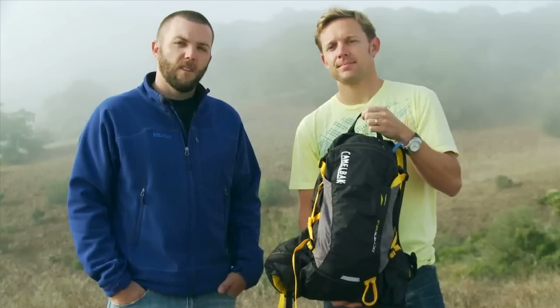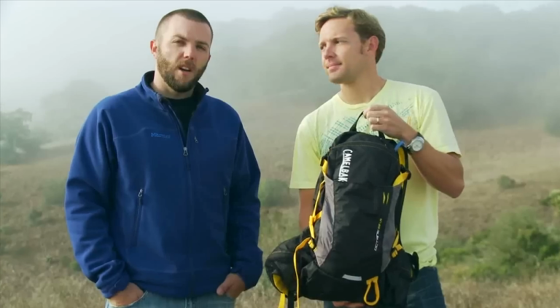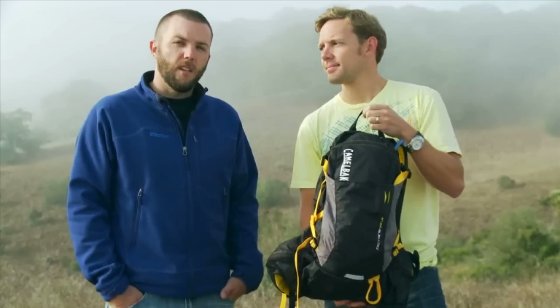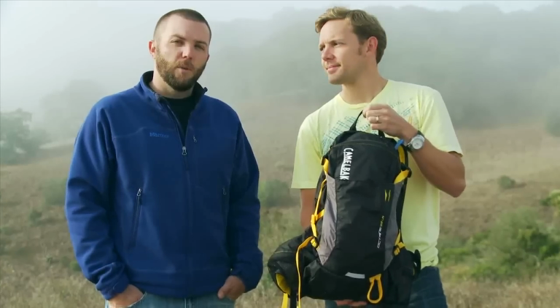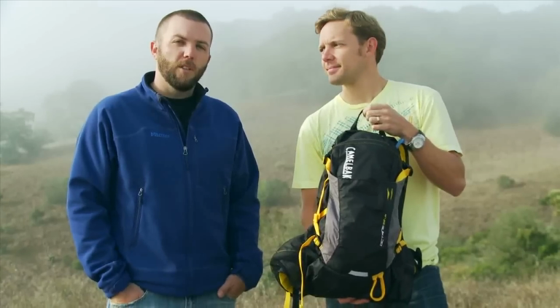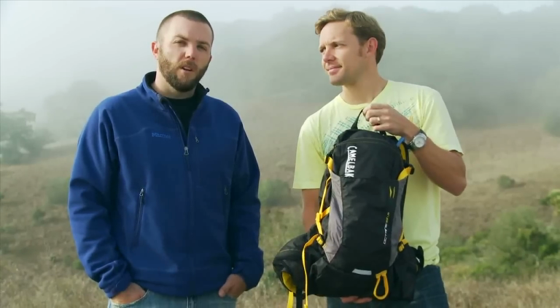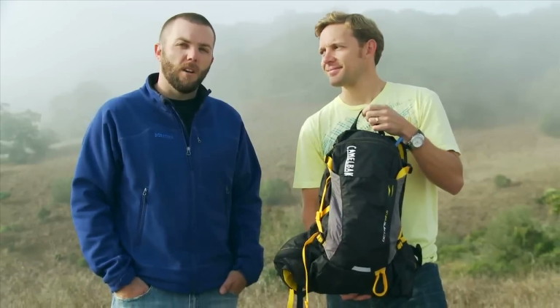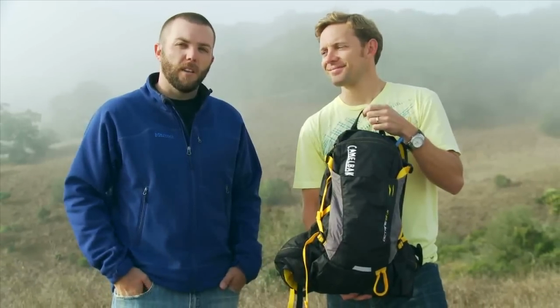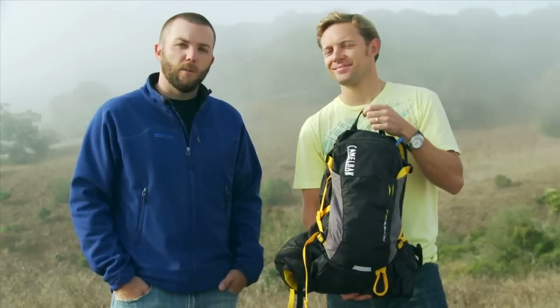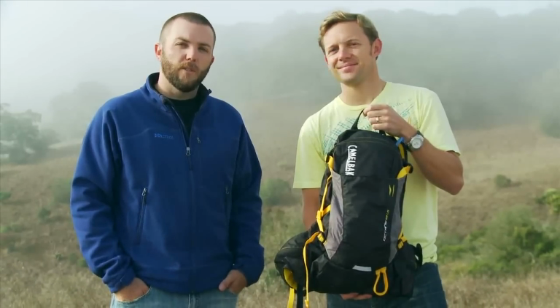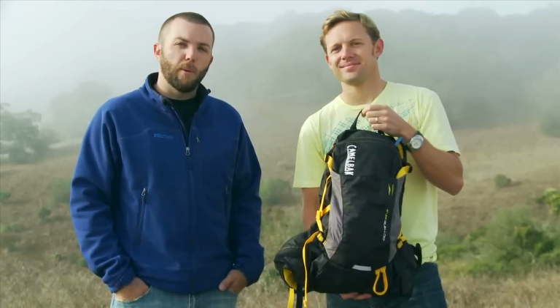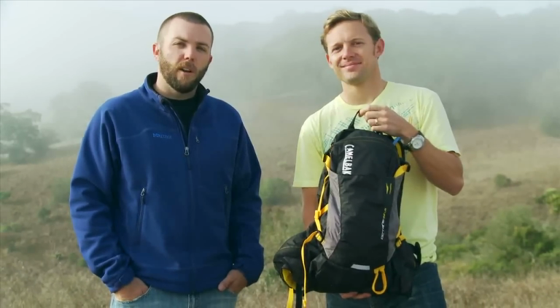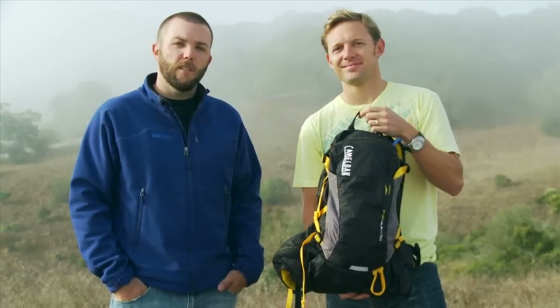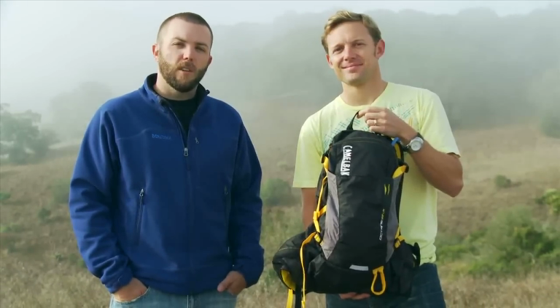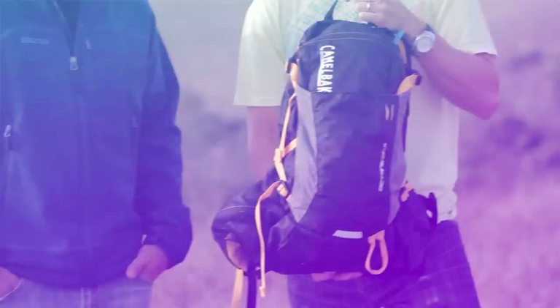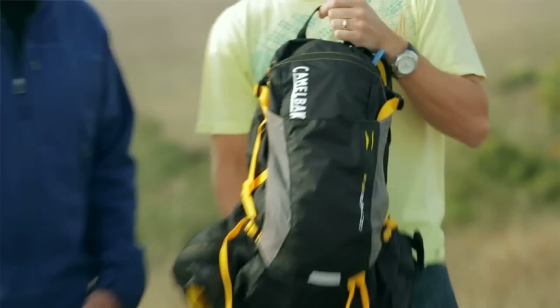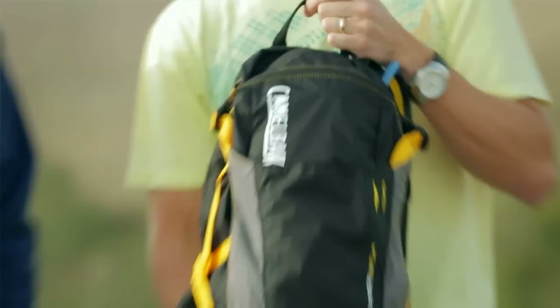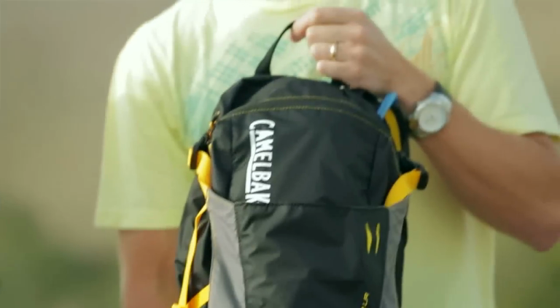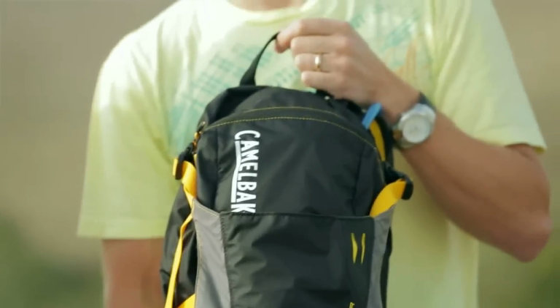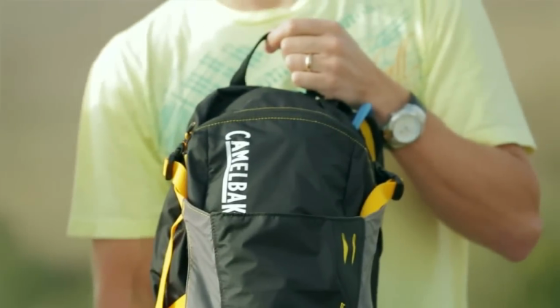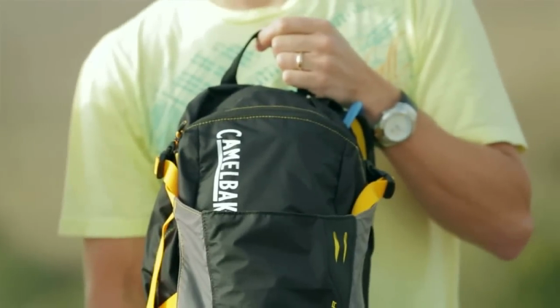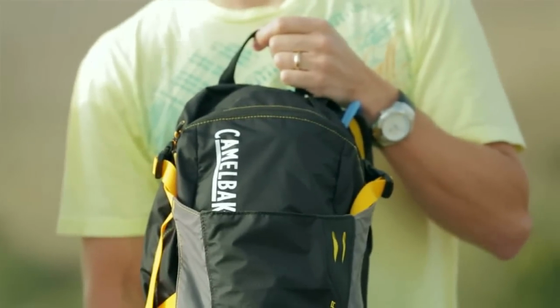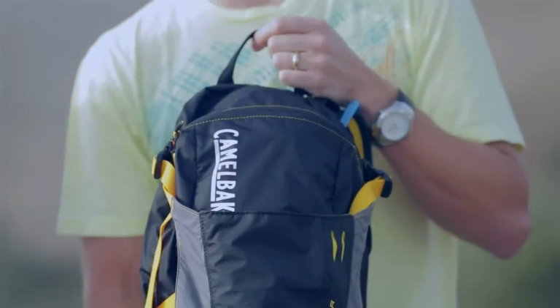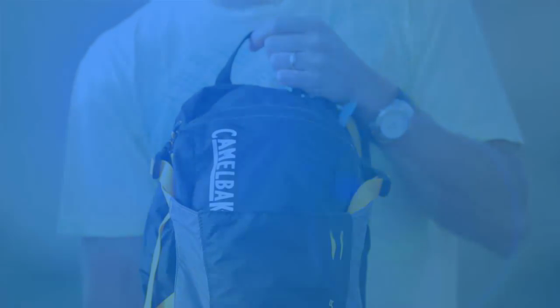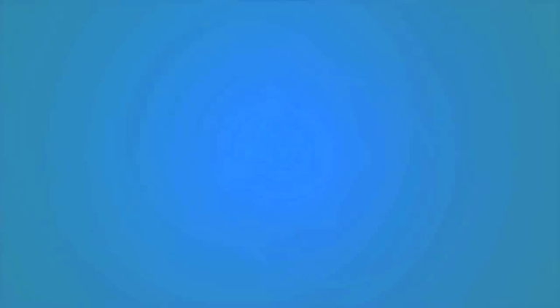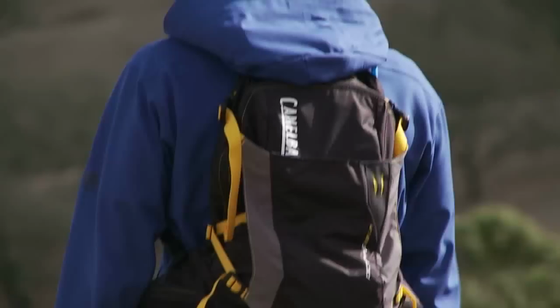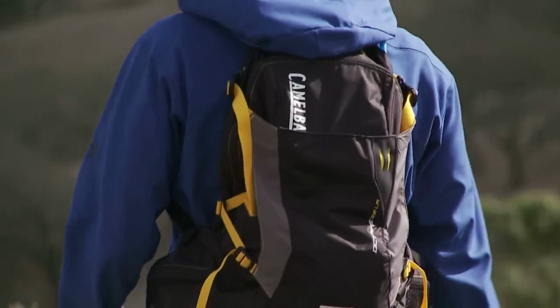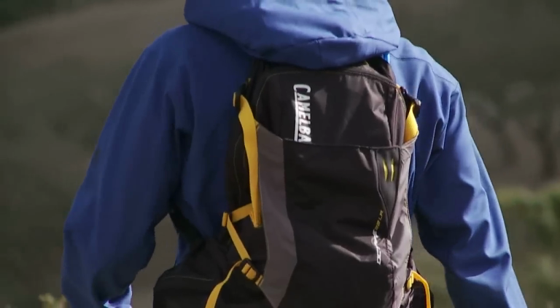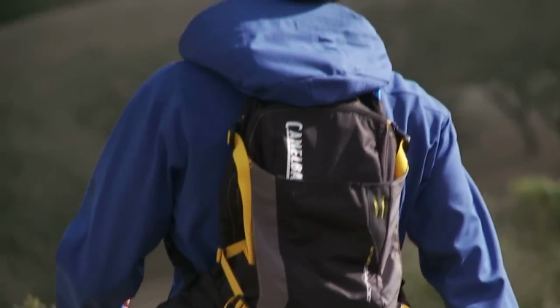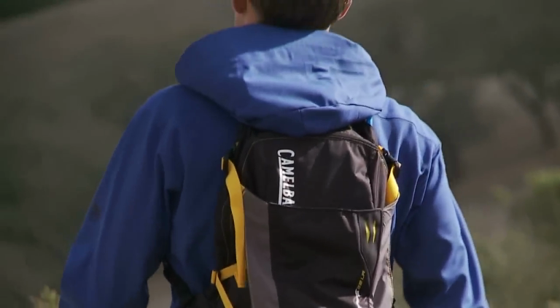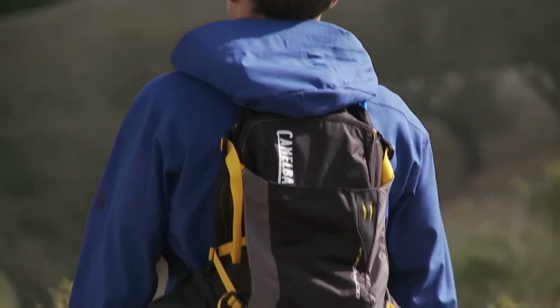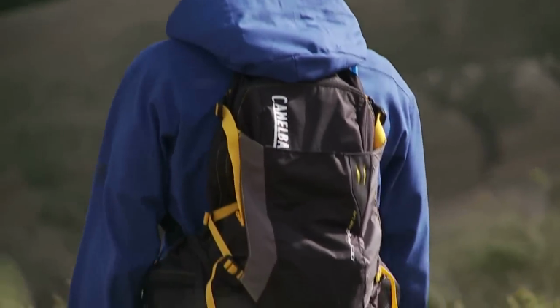The Octane 22LR, like the rest of our products, is covered underneath the Got Your Back lifetime guarantee. If we built it, we'll back it.